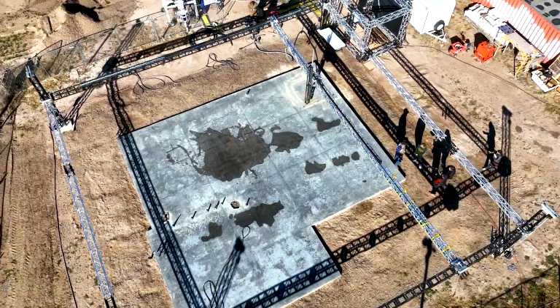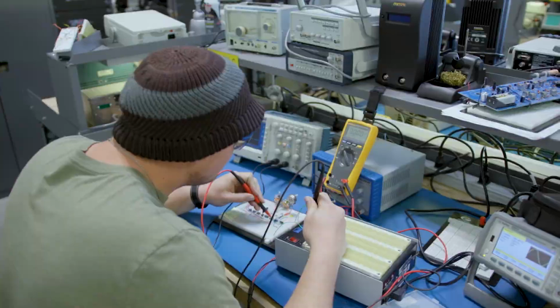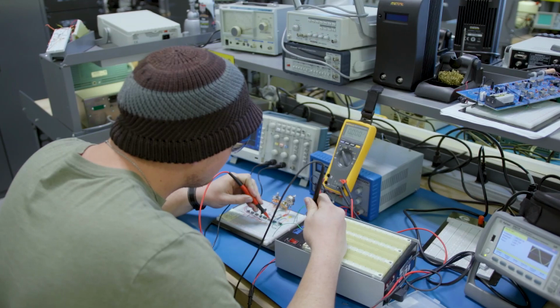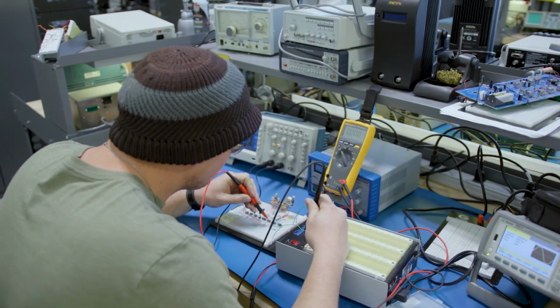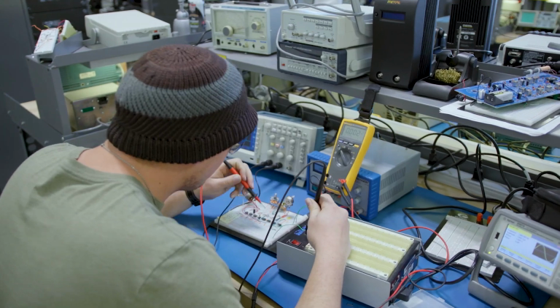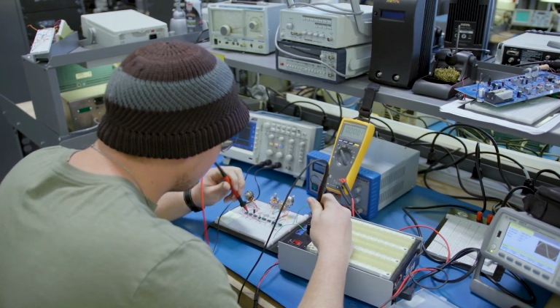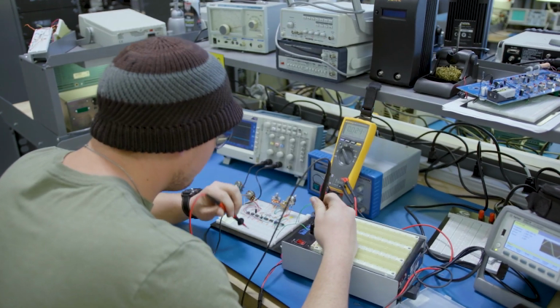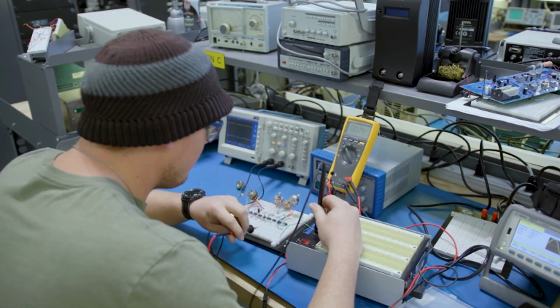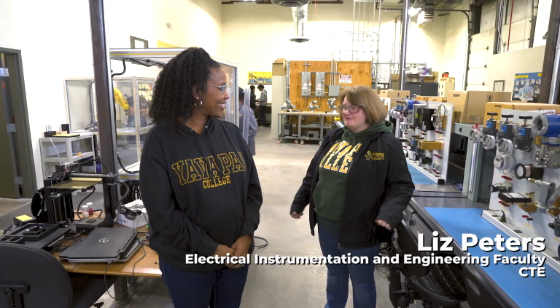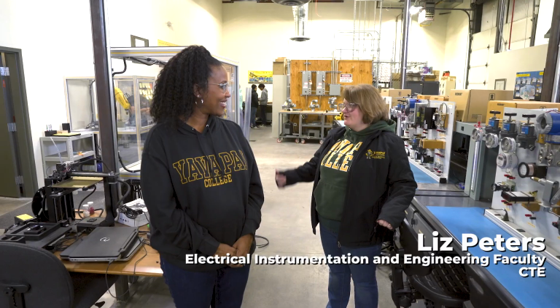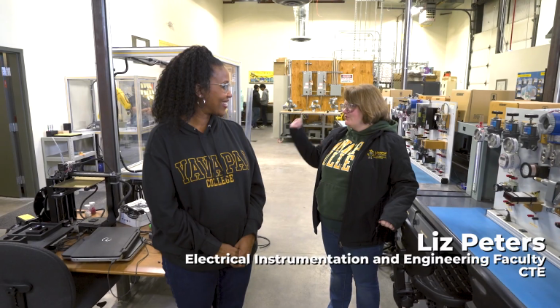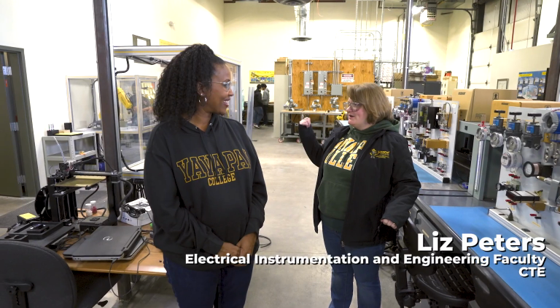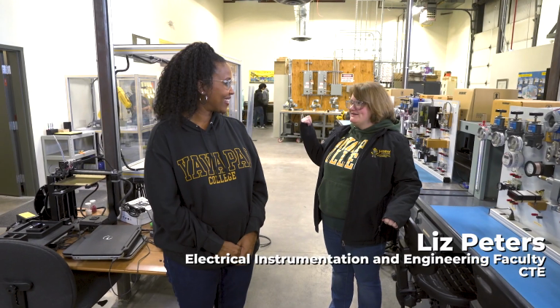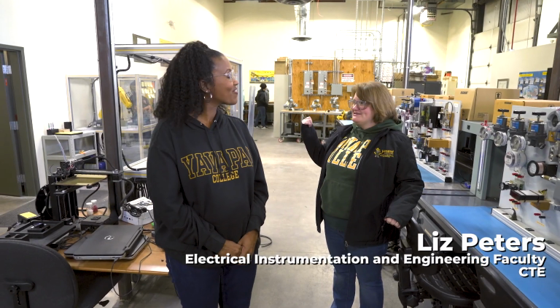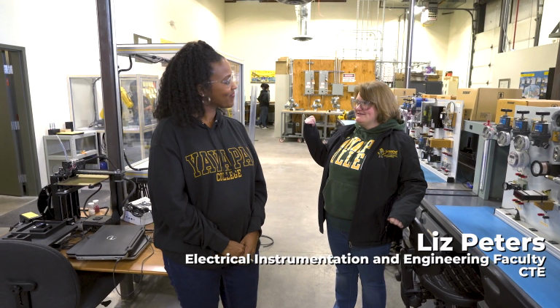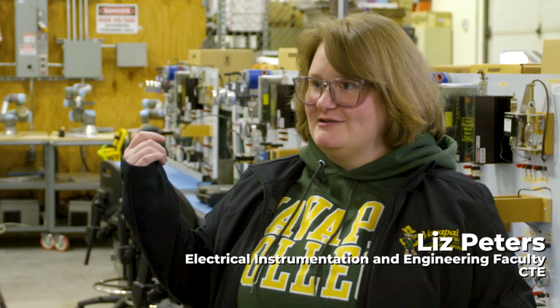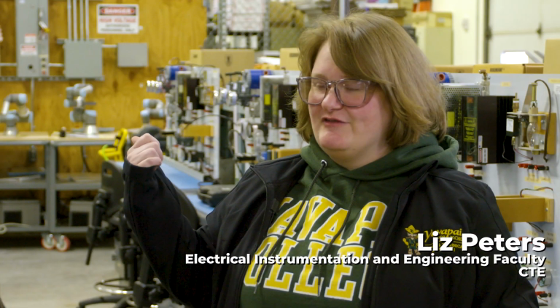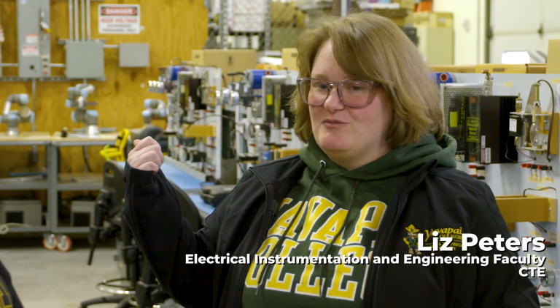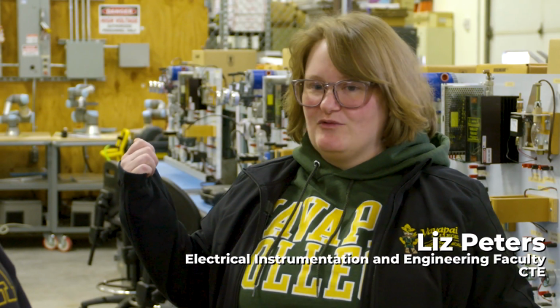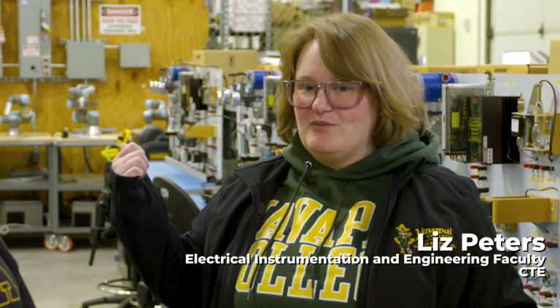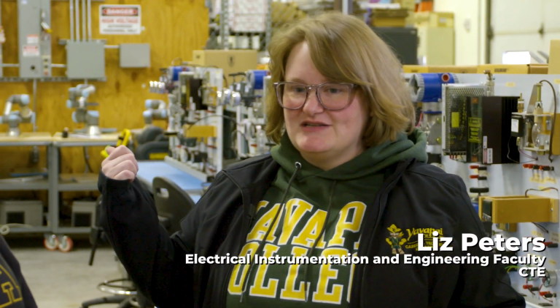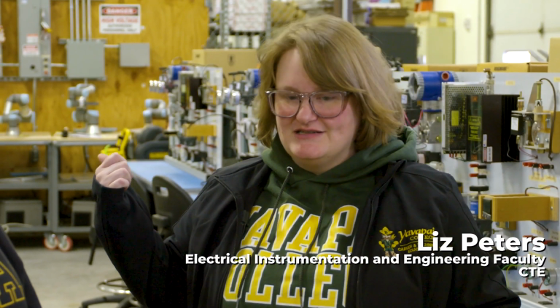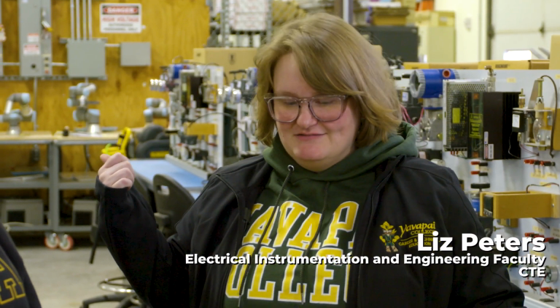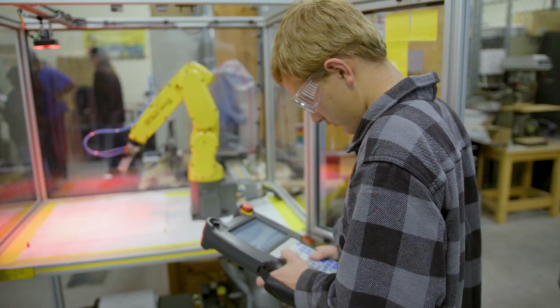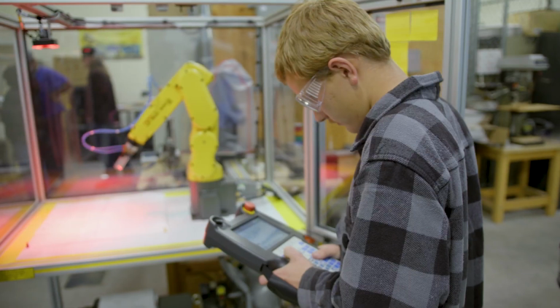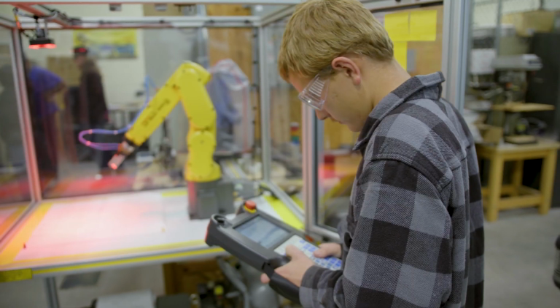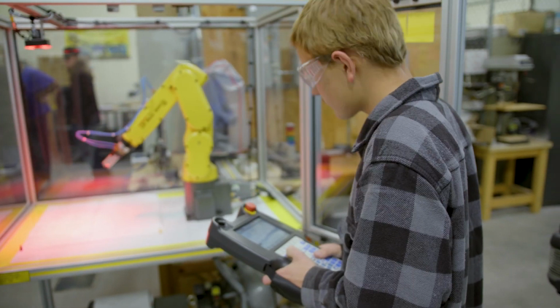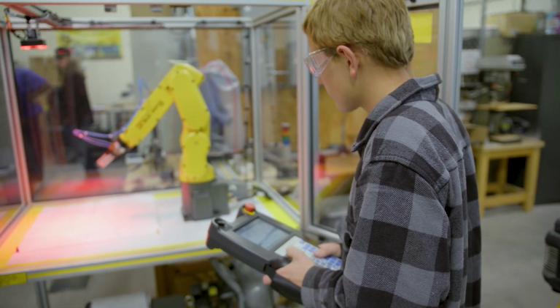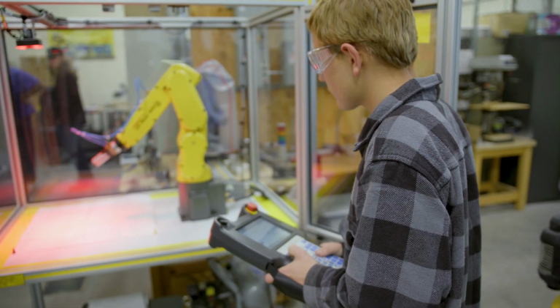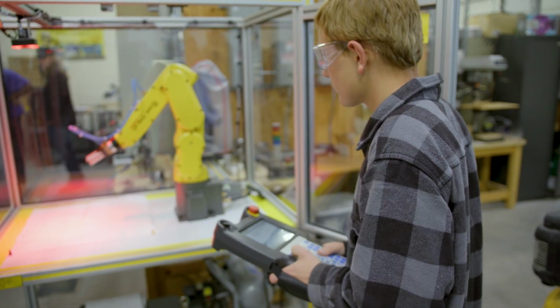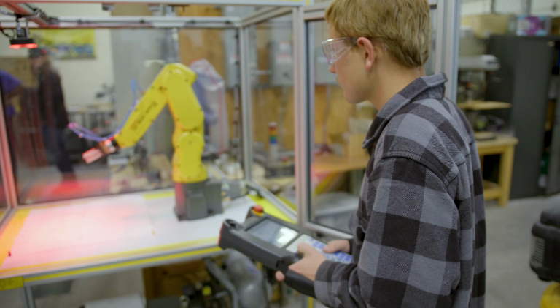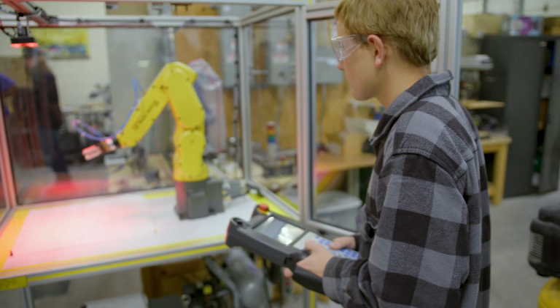We got so many cool toys. We've got our robots — we've got more robots than any other community college in the state.